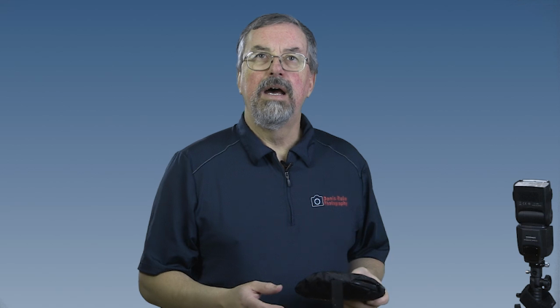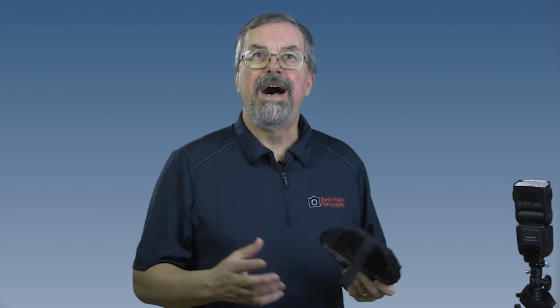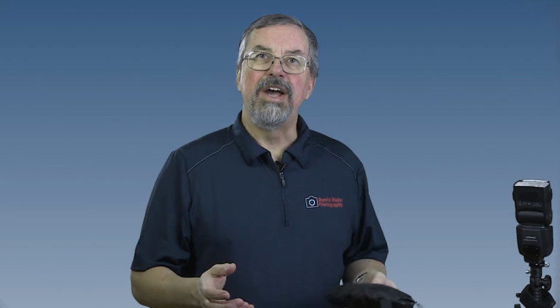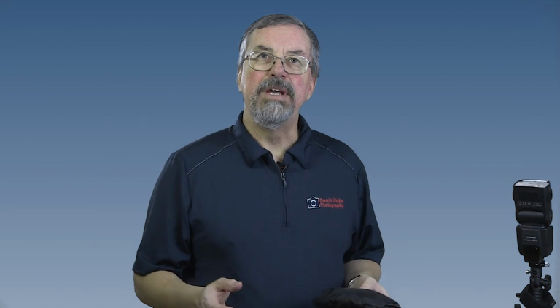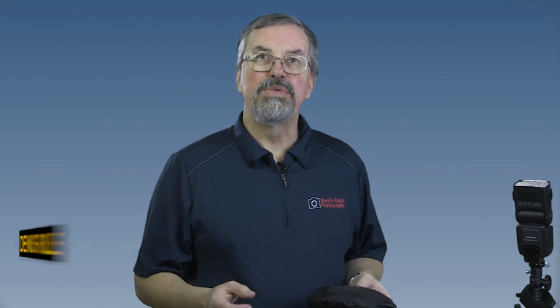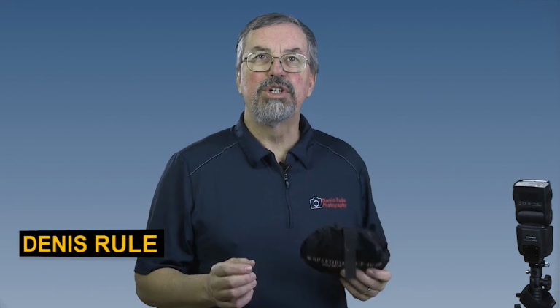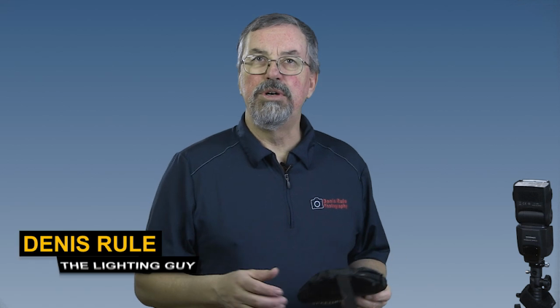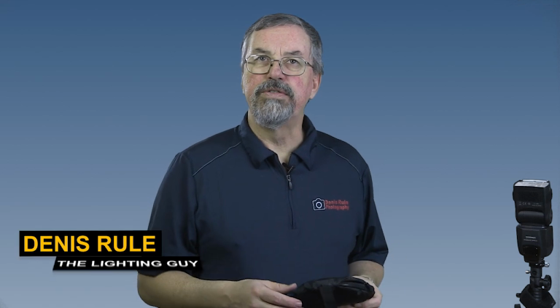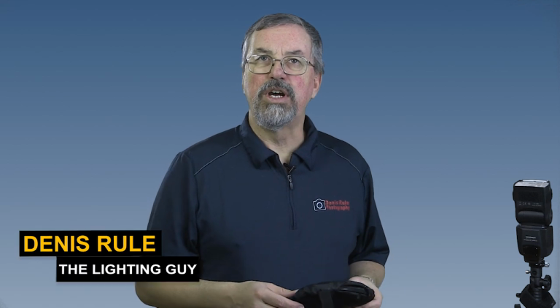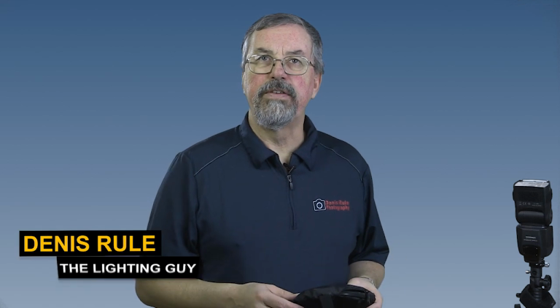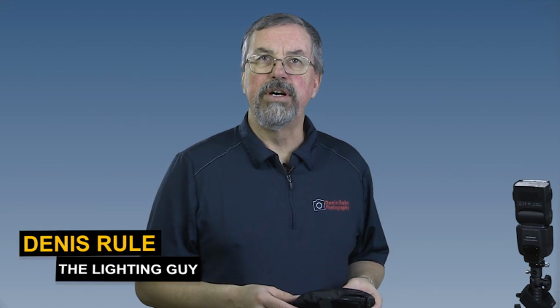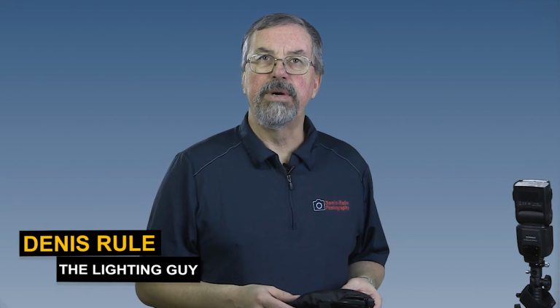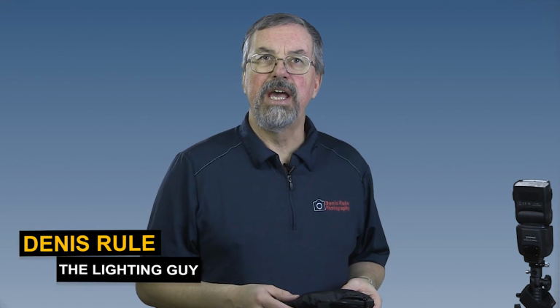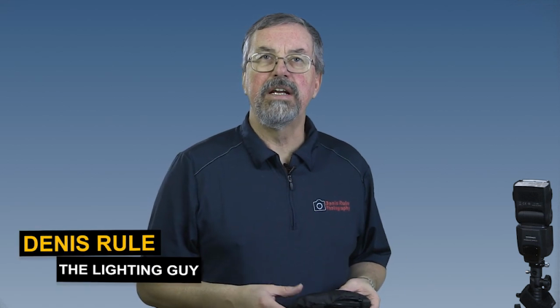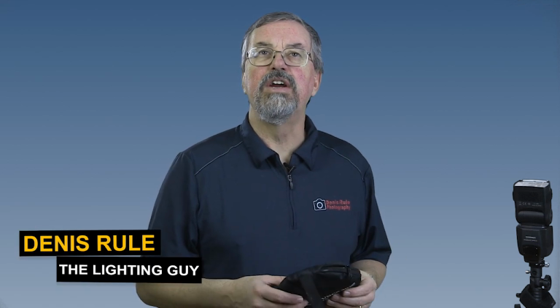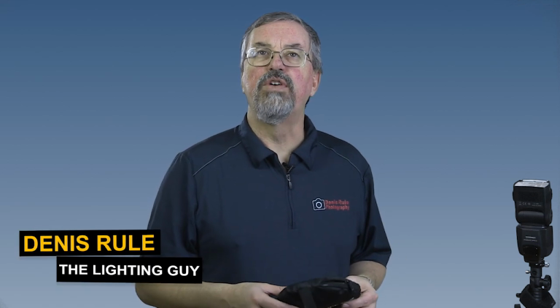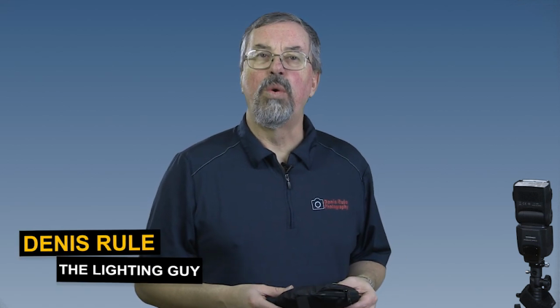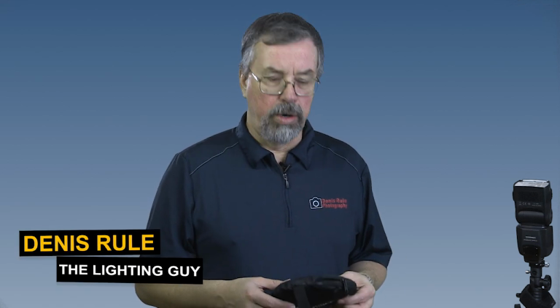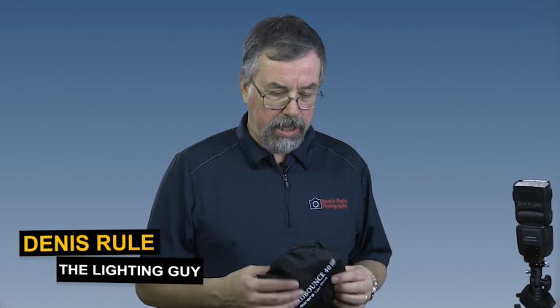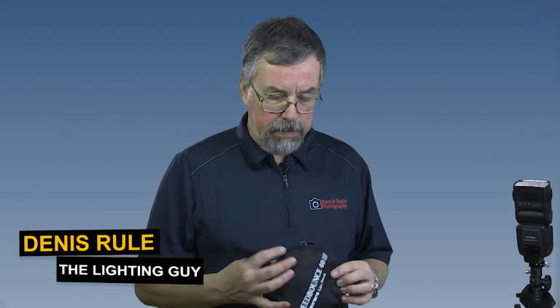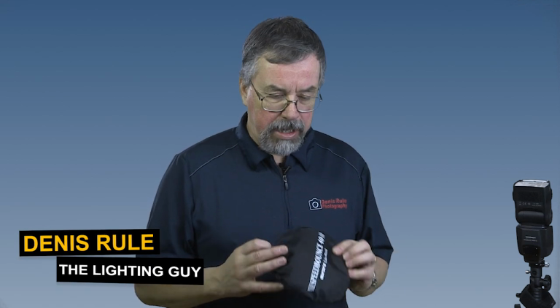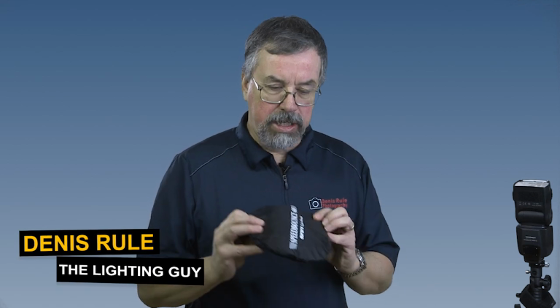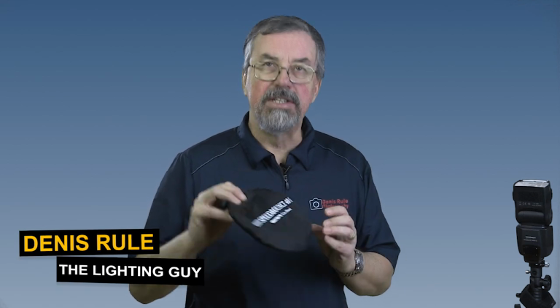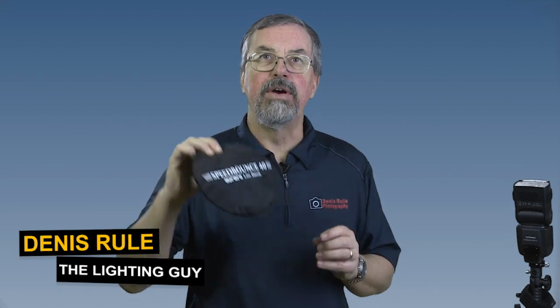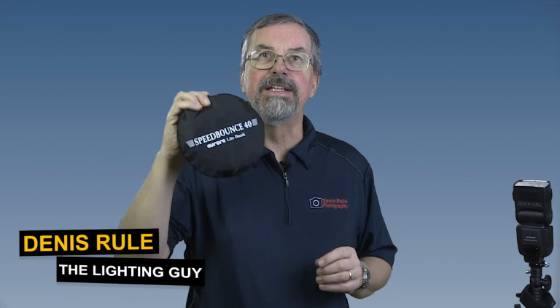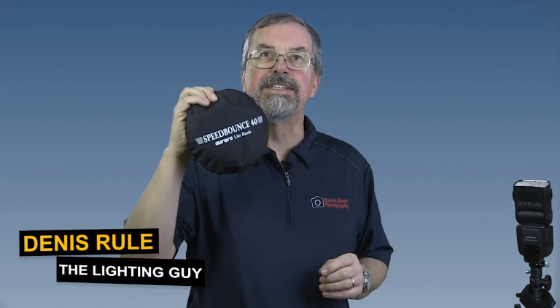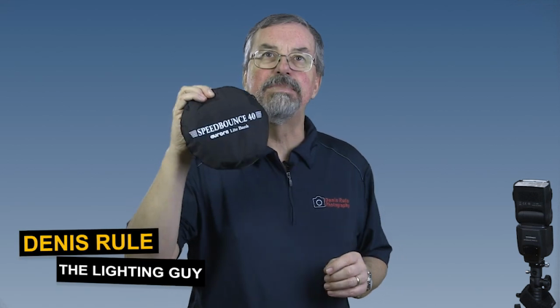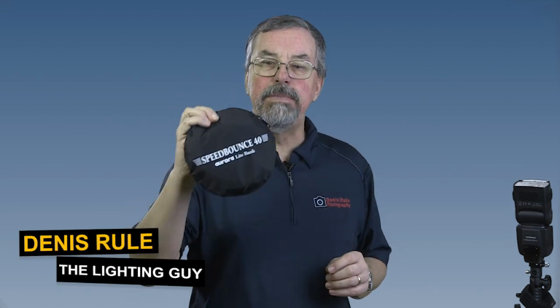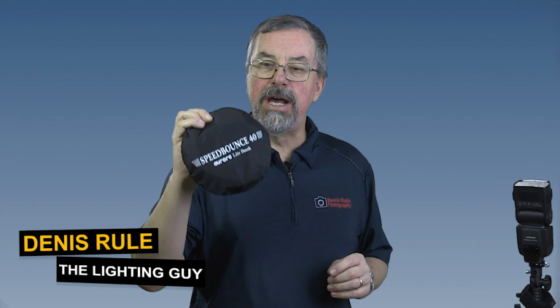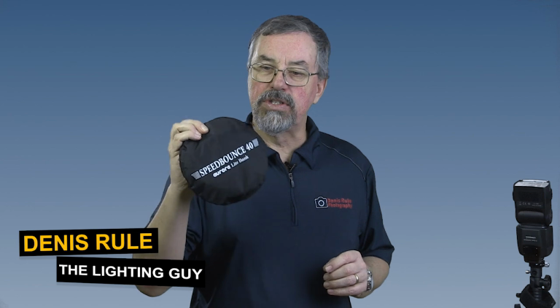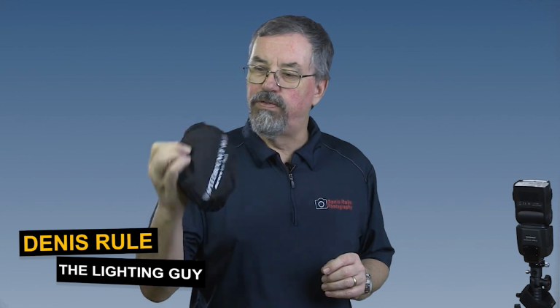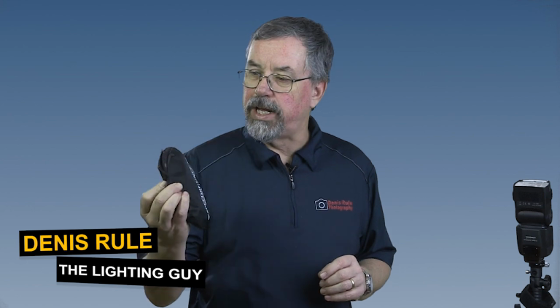Hi, I'm Dennis Ruhl, commercial photographer in Ottawa, Canada, here for Aurora Light Bank. Check this out, it's the Speed Bounce 40.